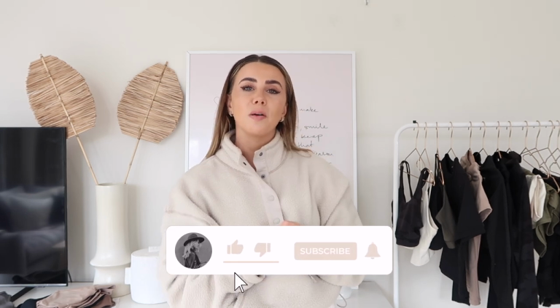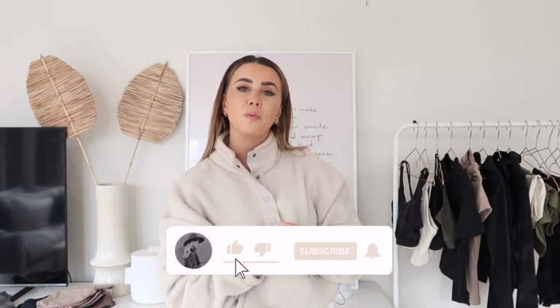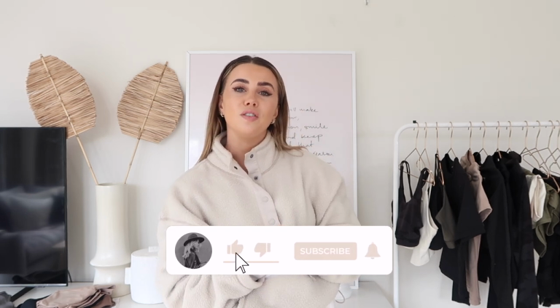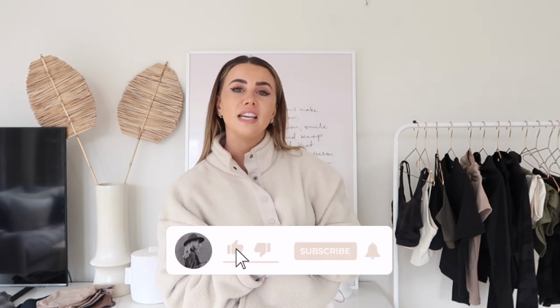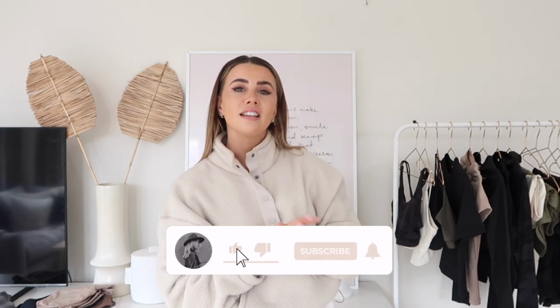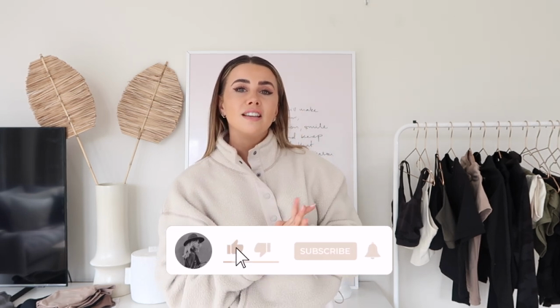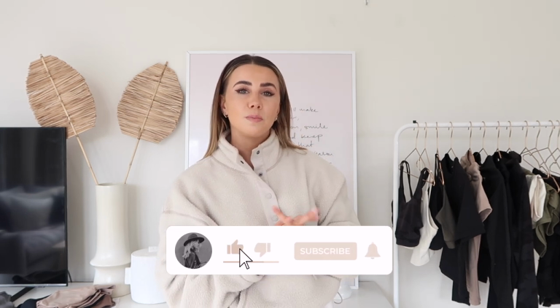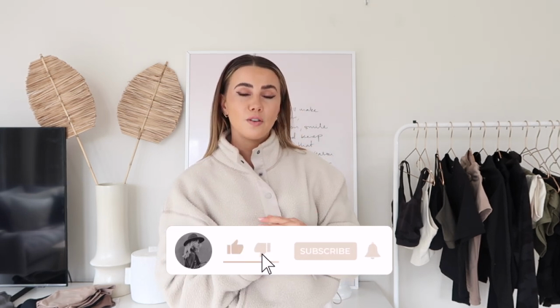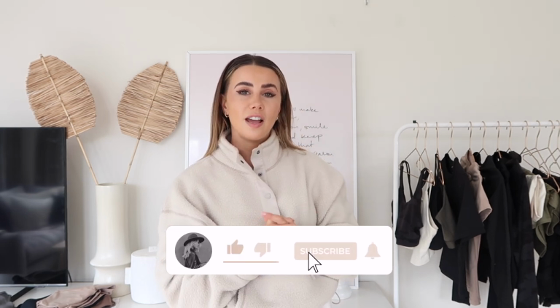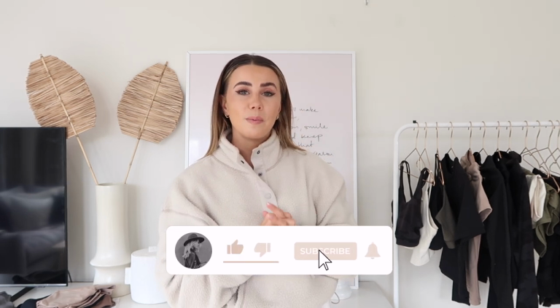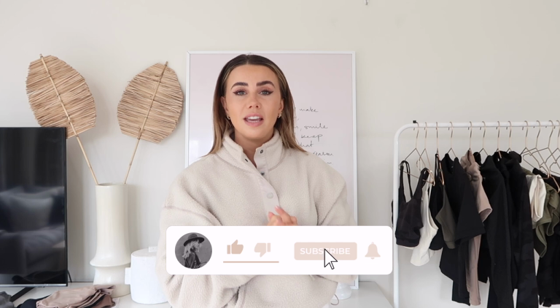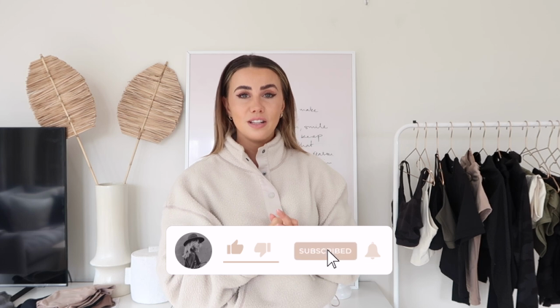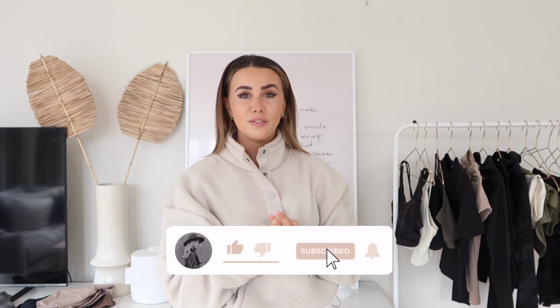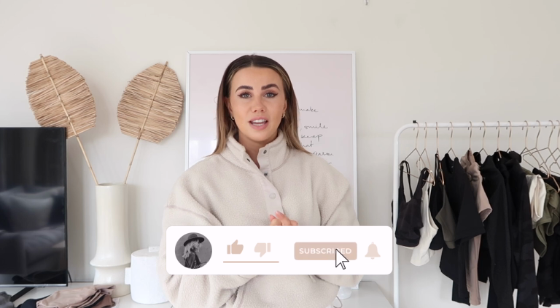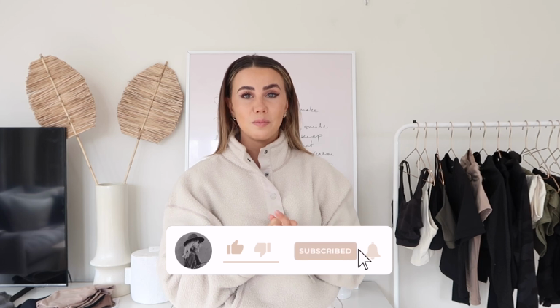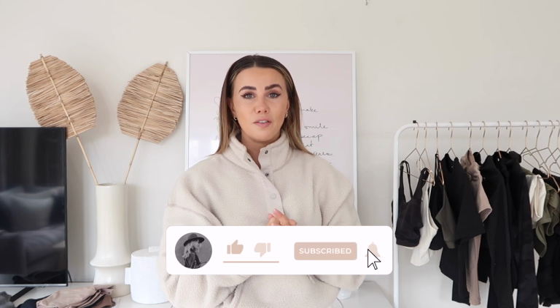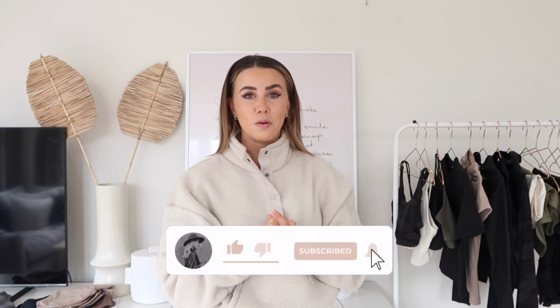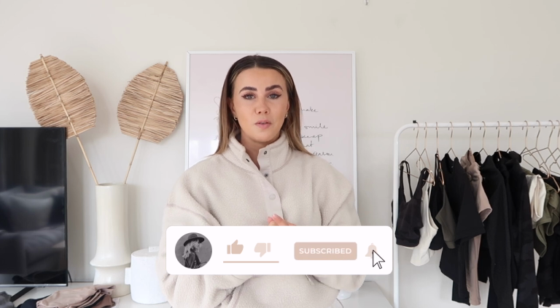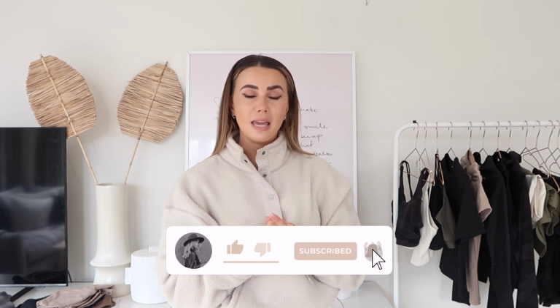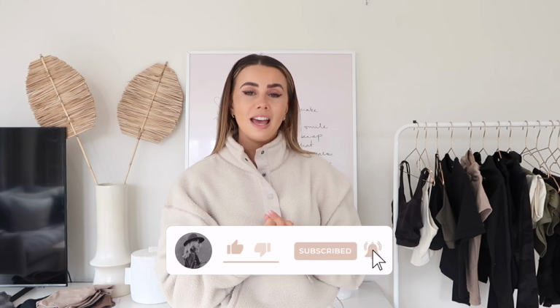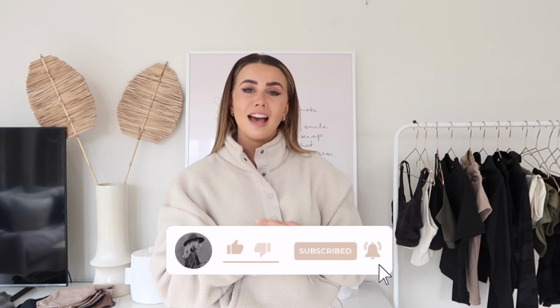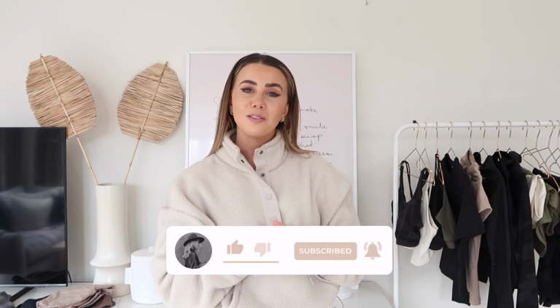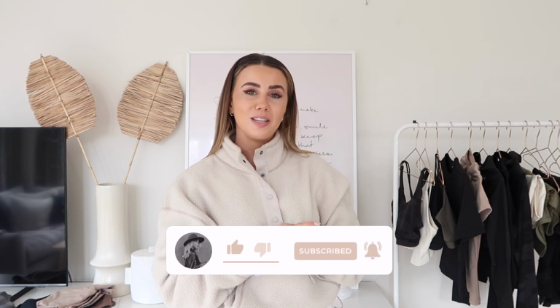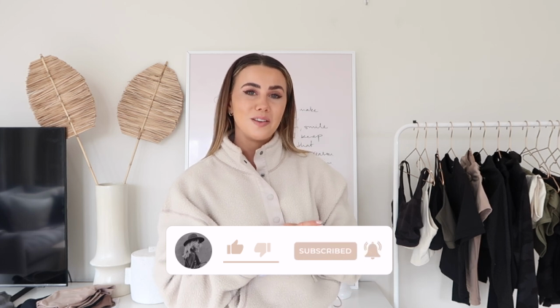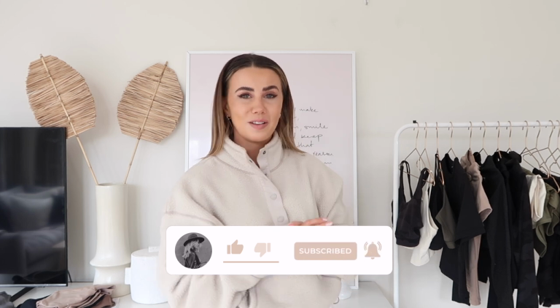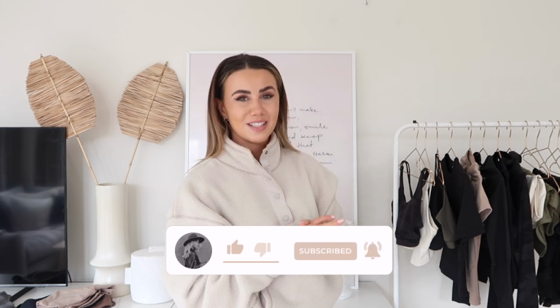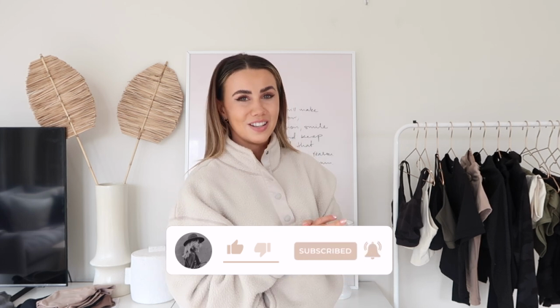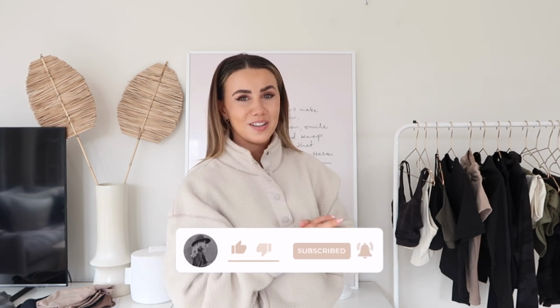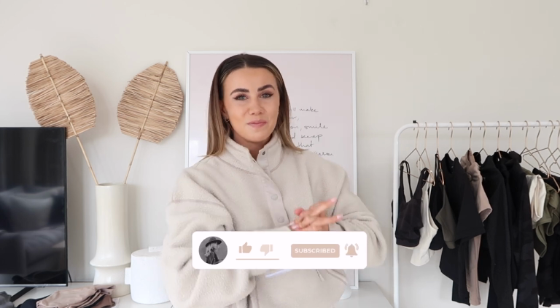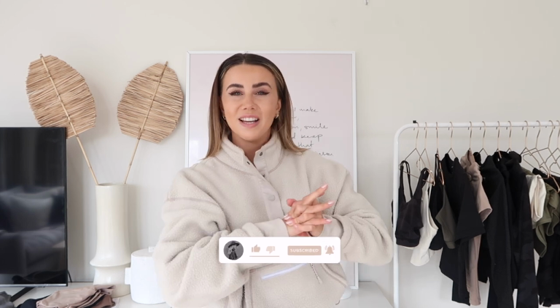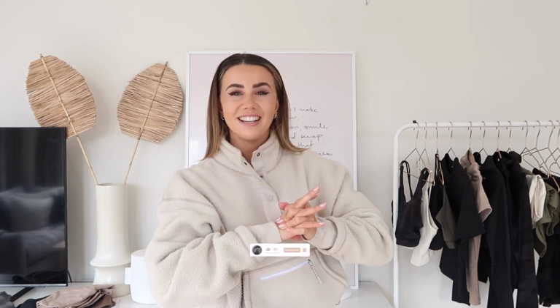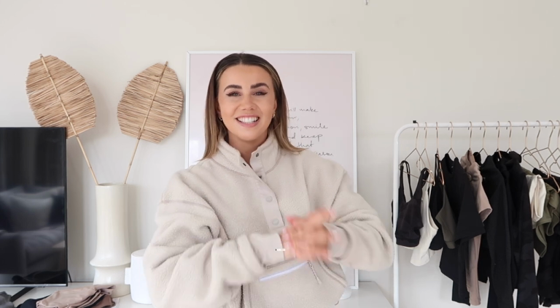I hope you liked this video, guys! Don't forget to give it a thumbs up if you did, subscribe, and hit the notification bell for more from me. See you in my next video — bye!